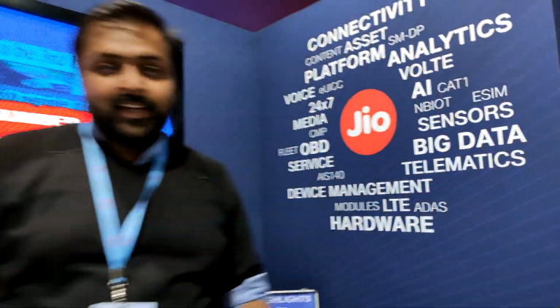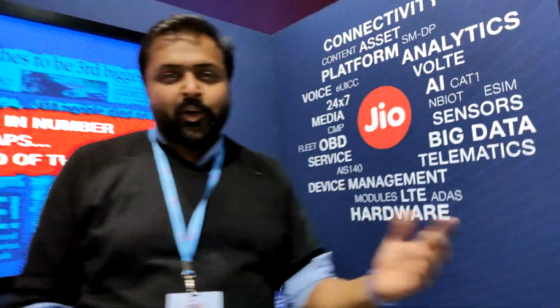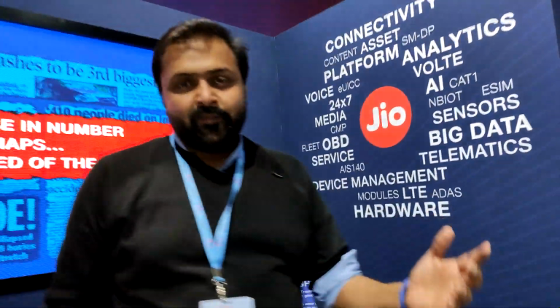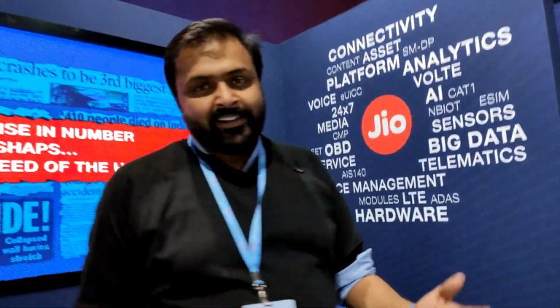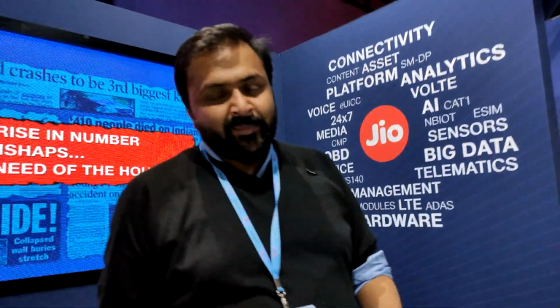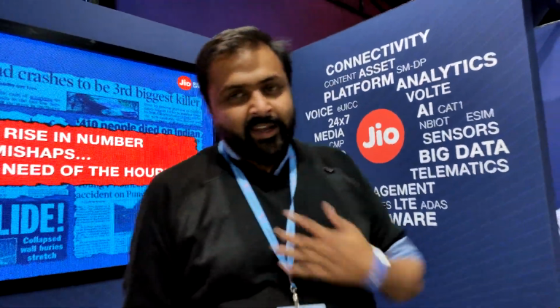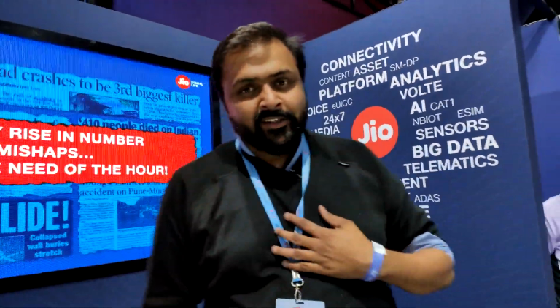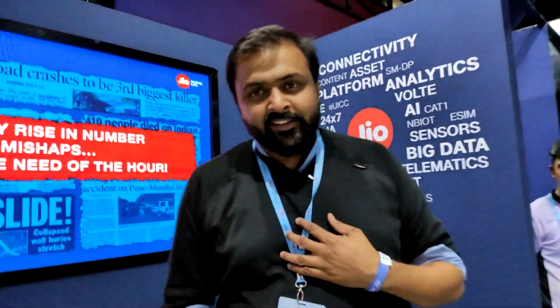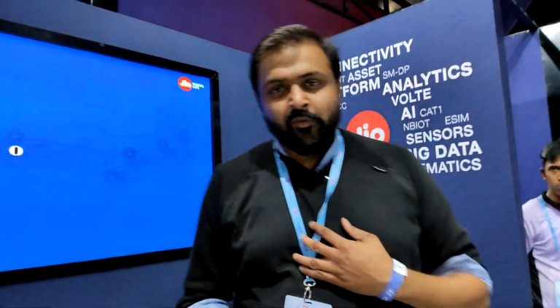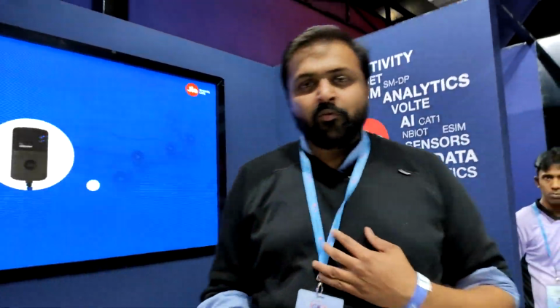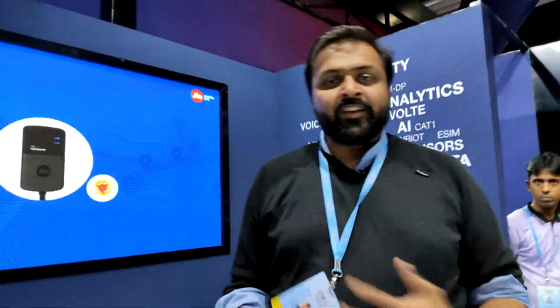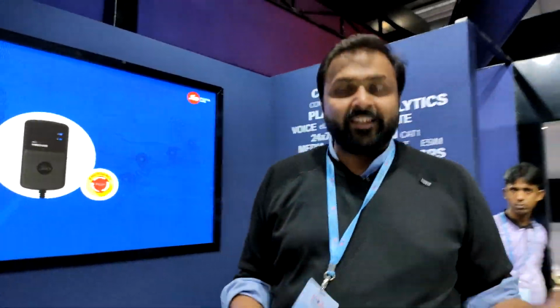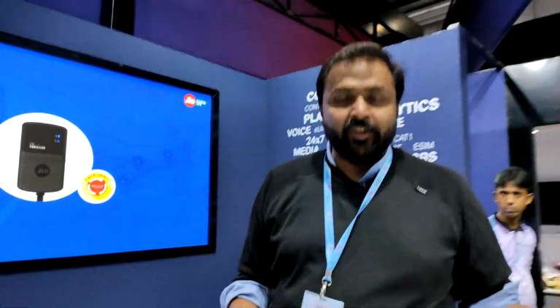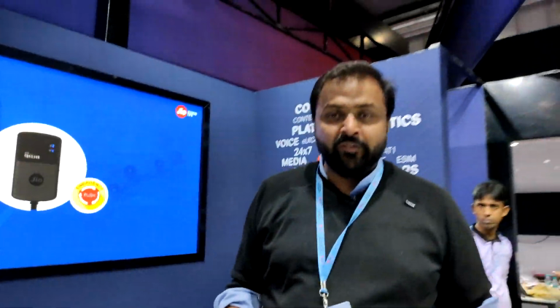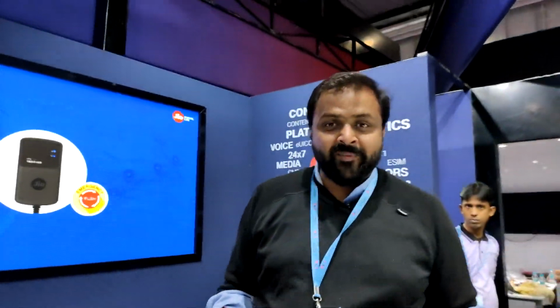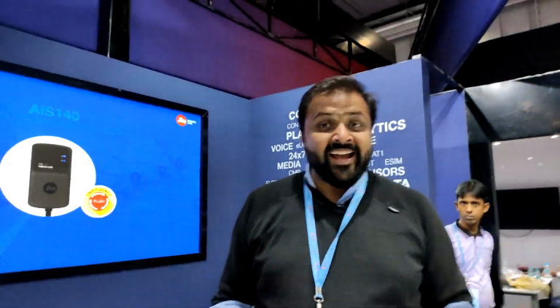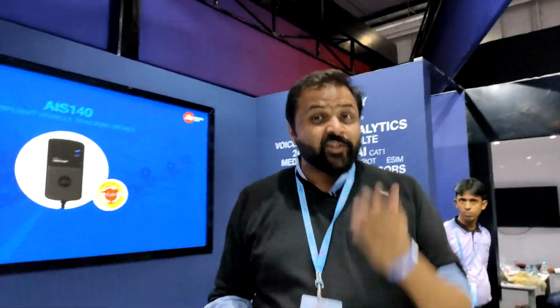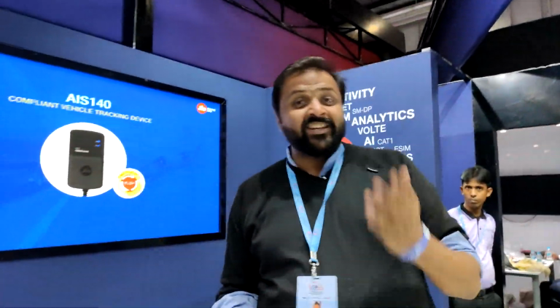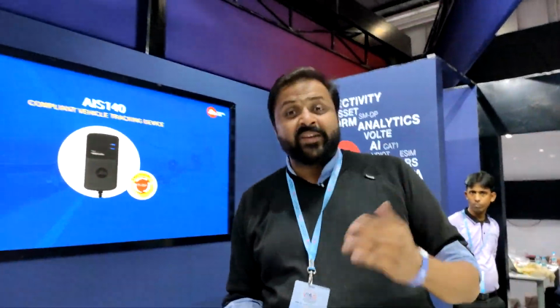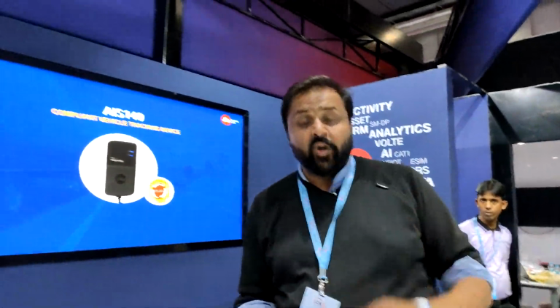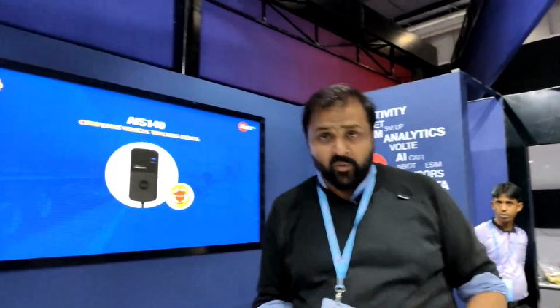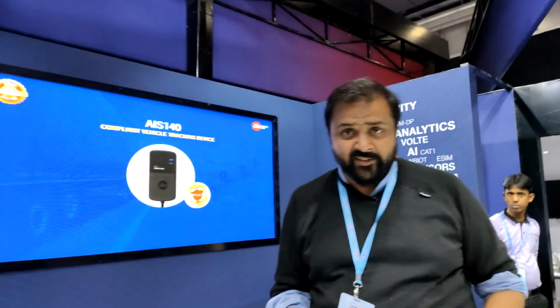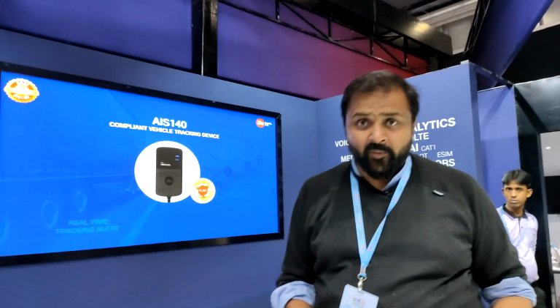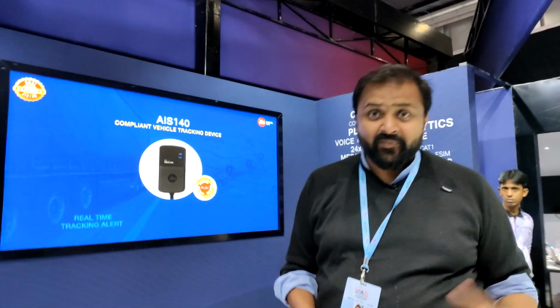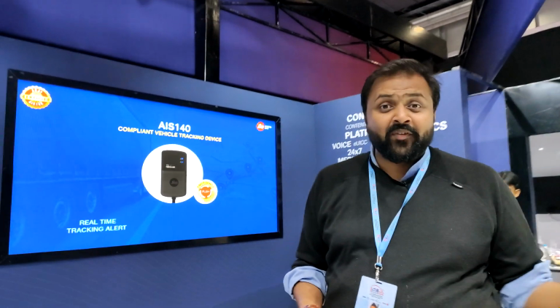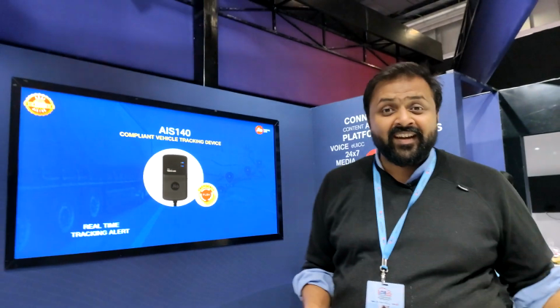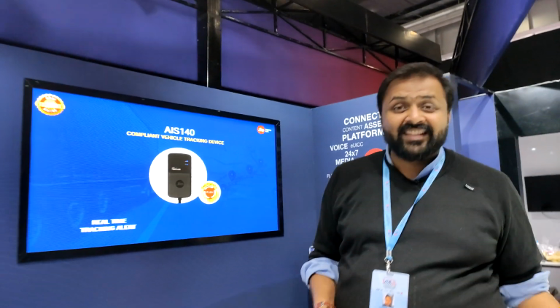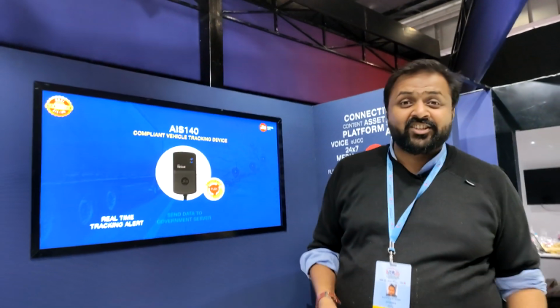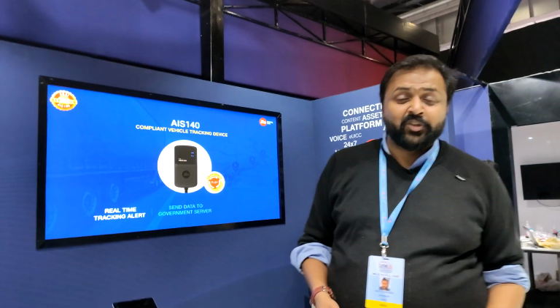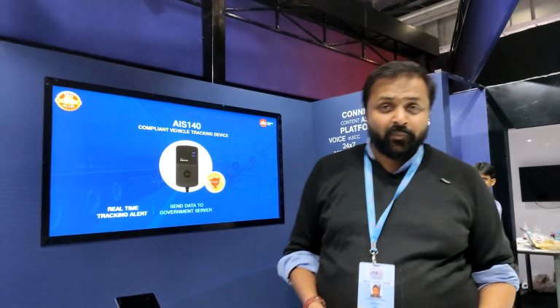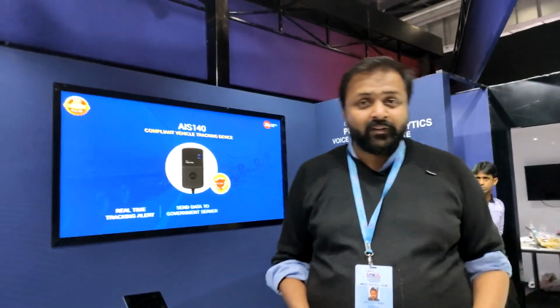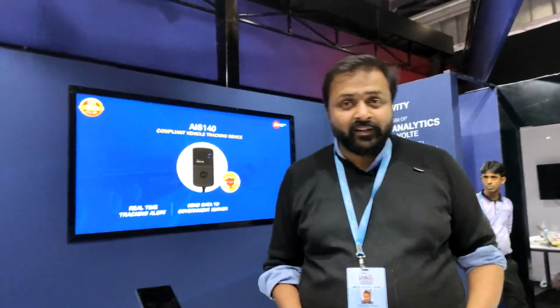Hello and welcome. I'm Aditya from Overdrive and you're with me at the 2020 Auto Expo. We are at the Jio Pavilion.